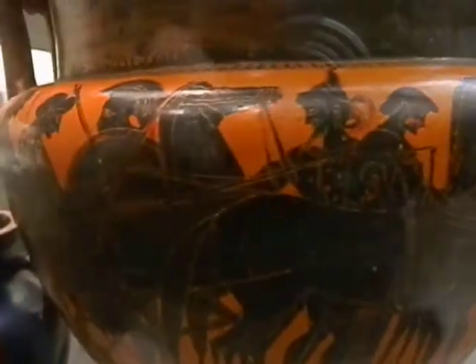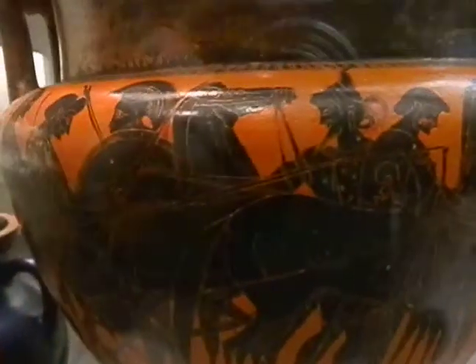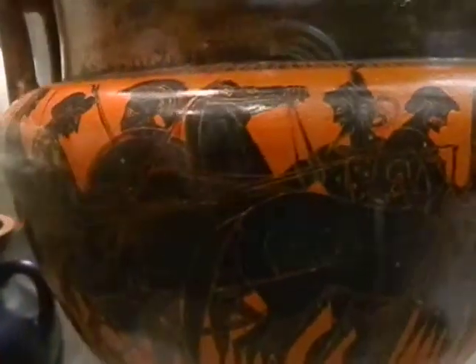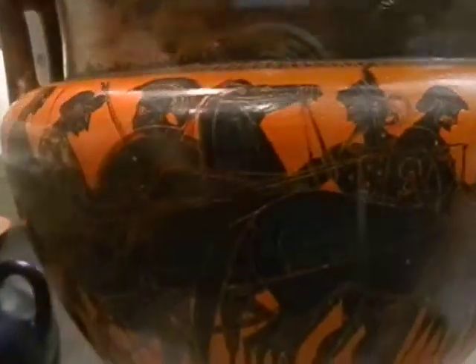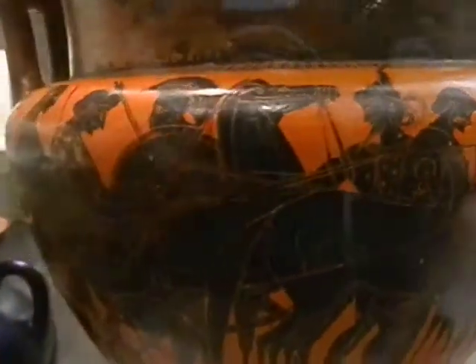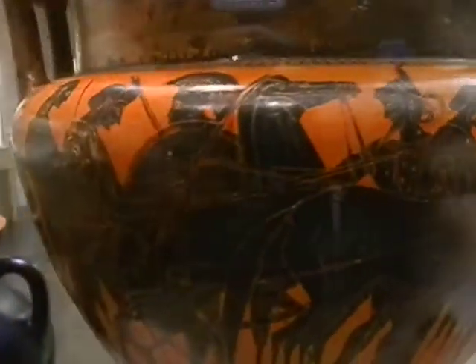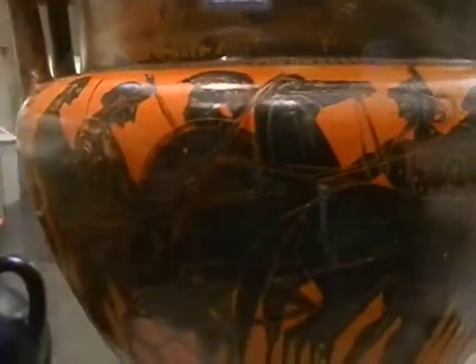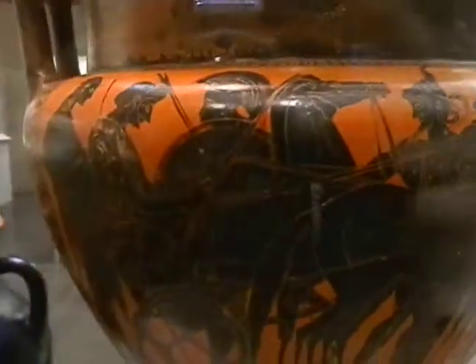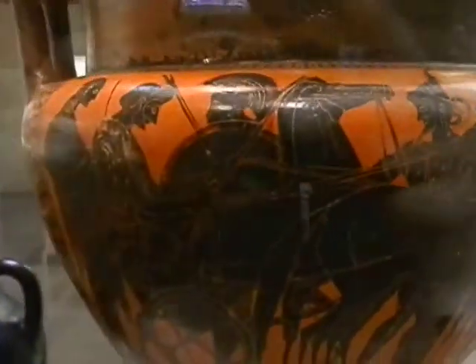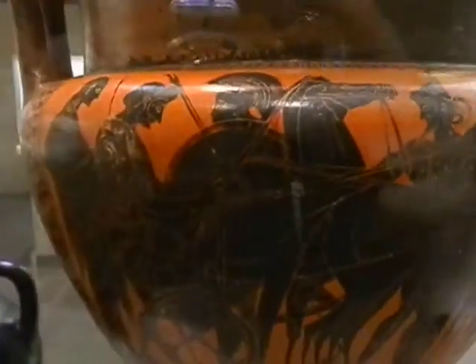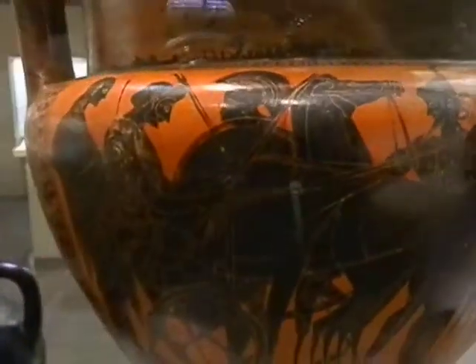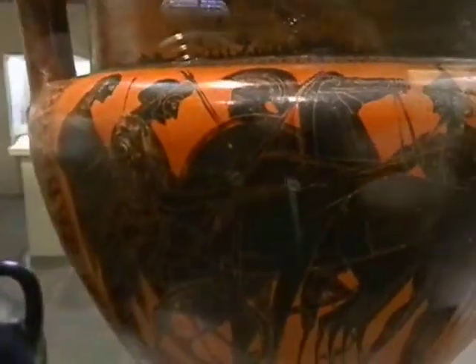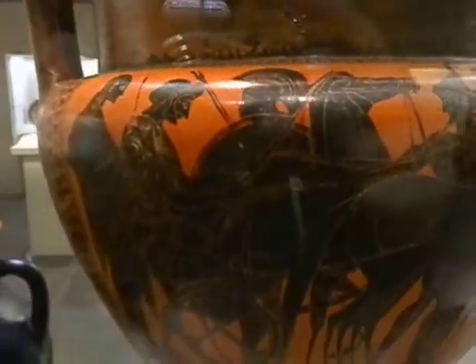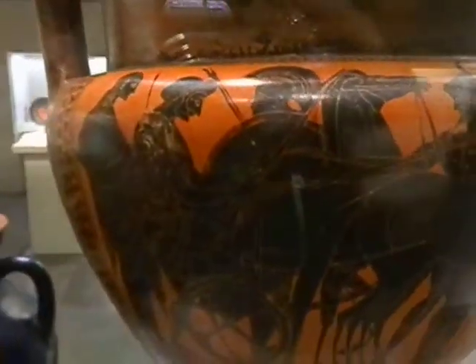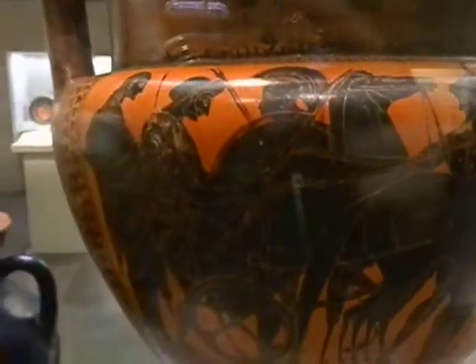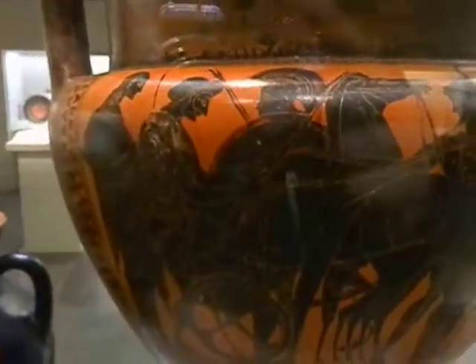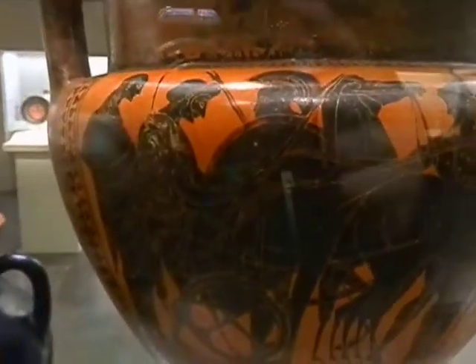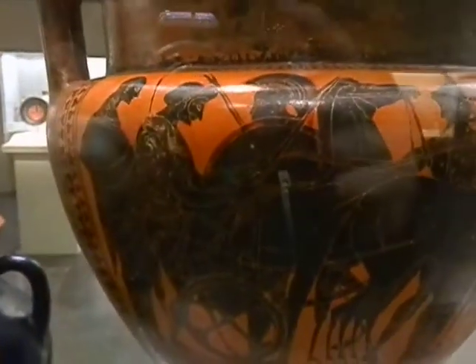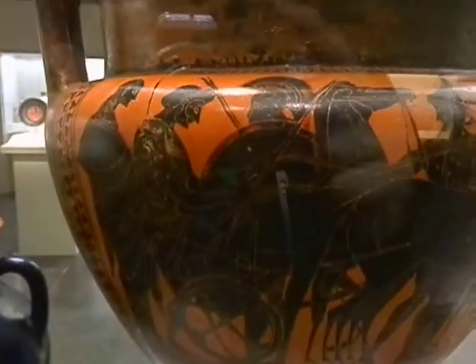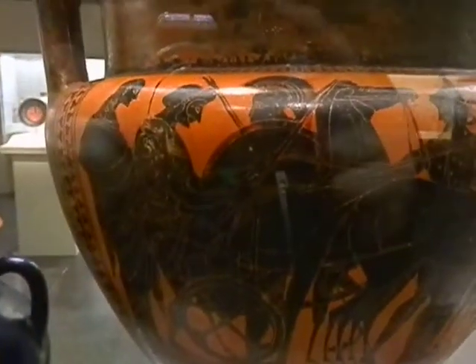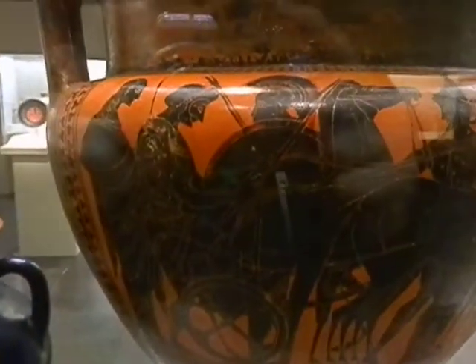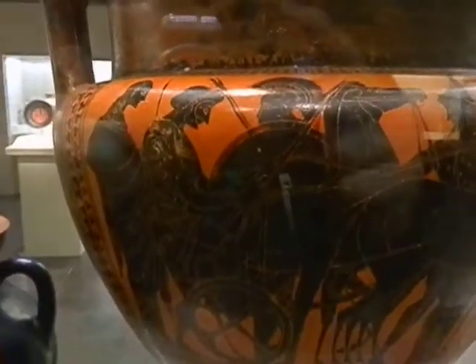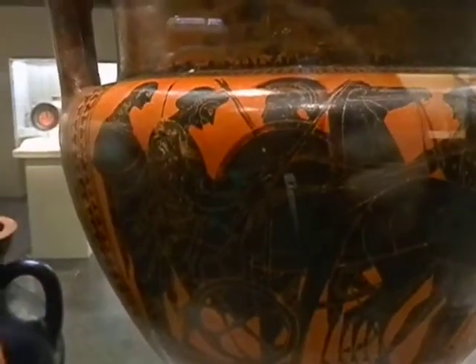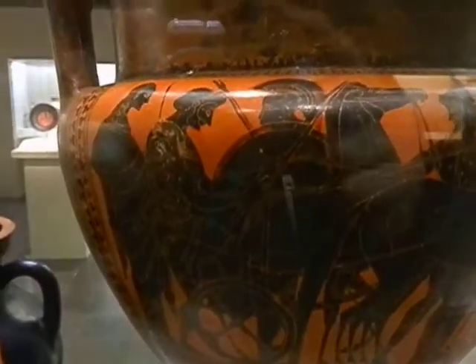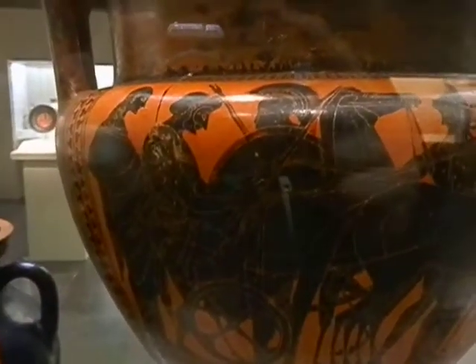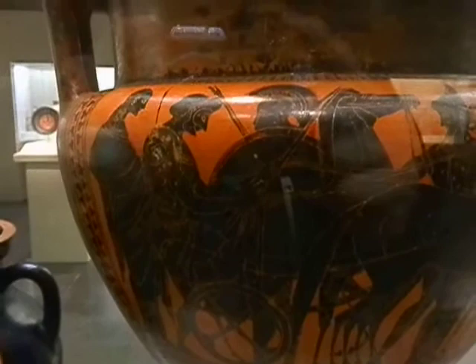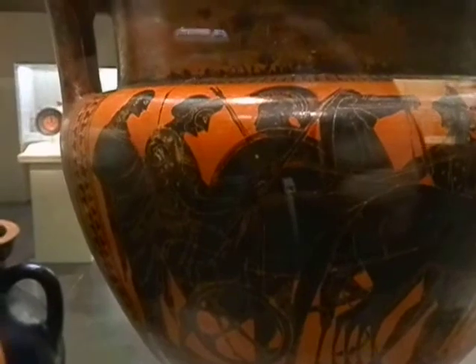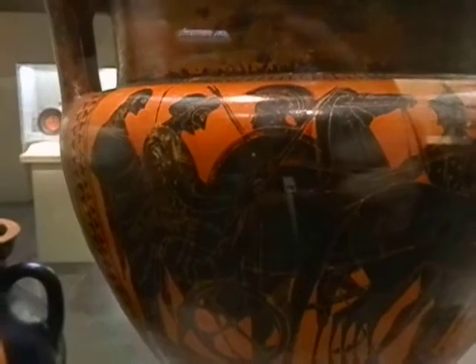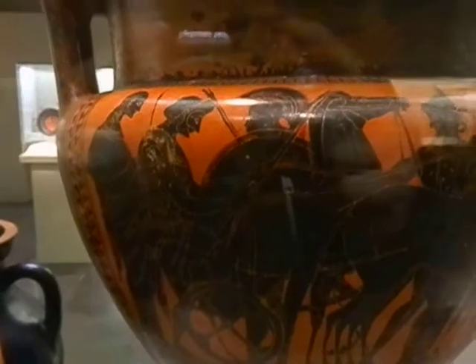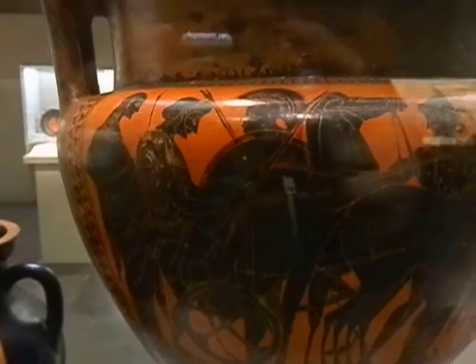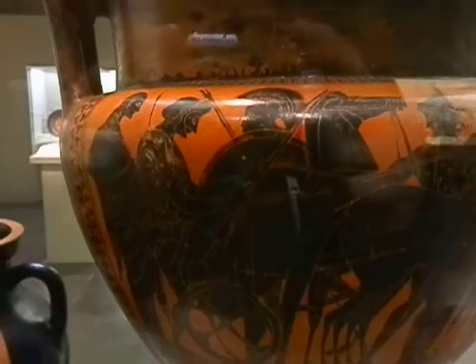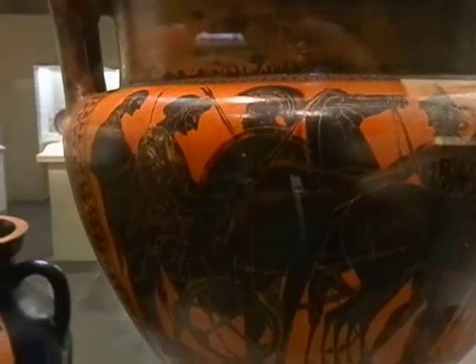And the Greeks, of course, influenced the Romans as they were the next world power. Let's move on.